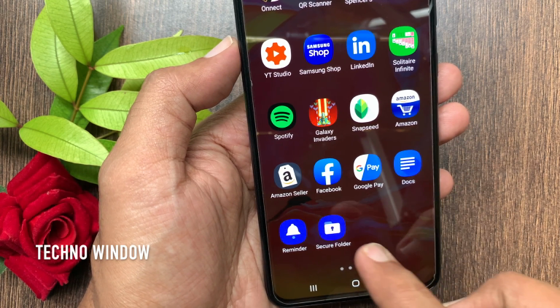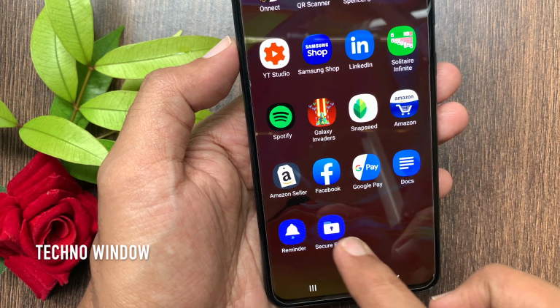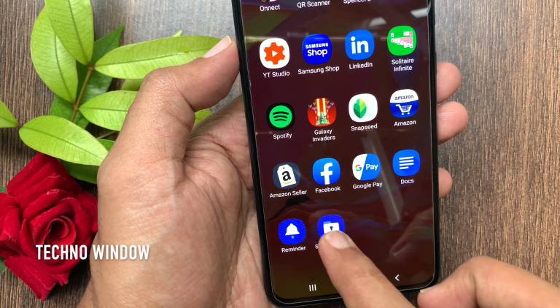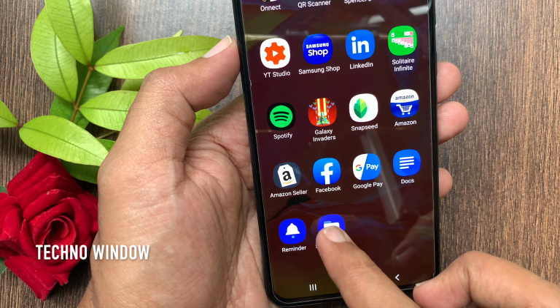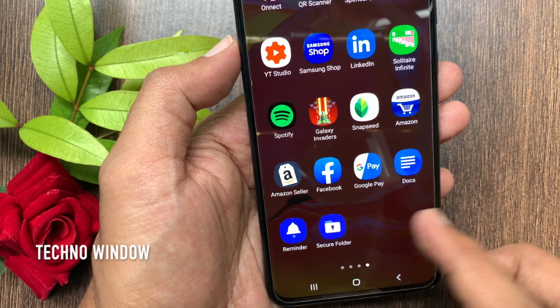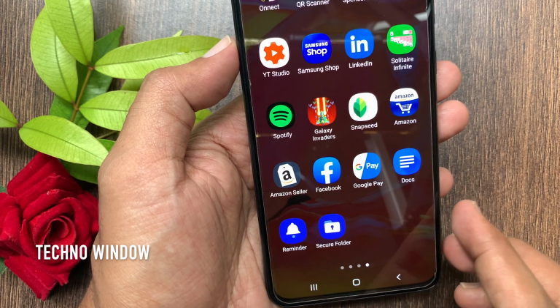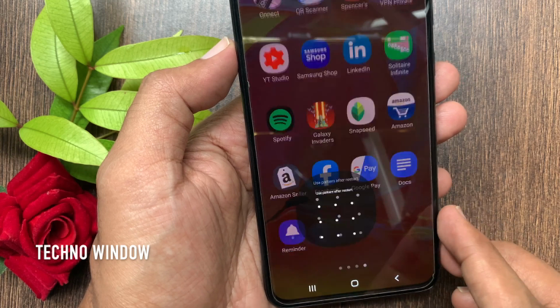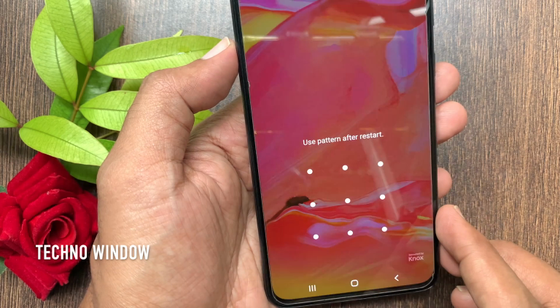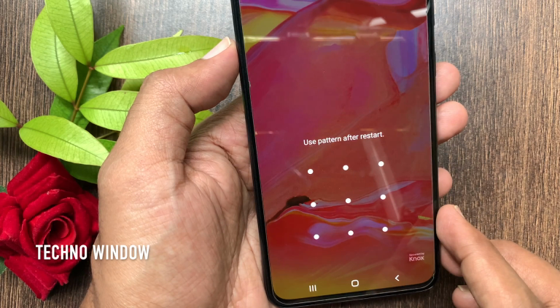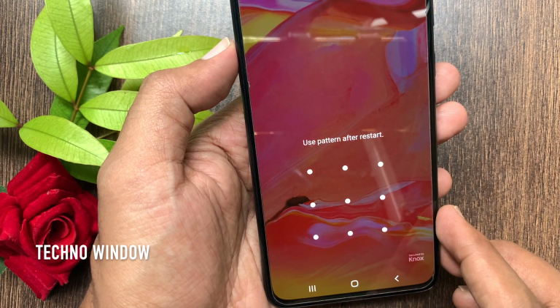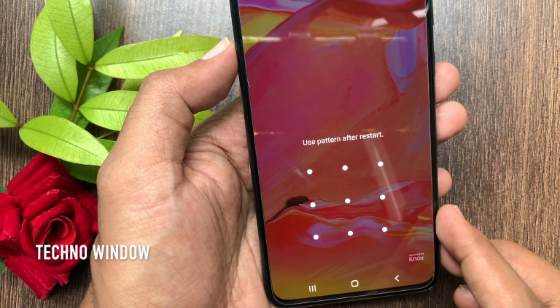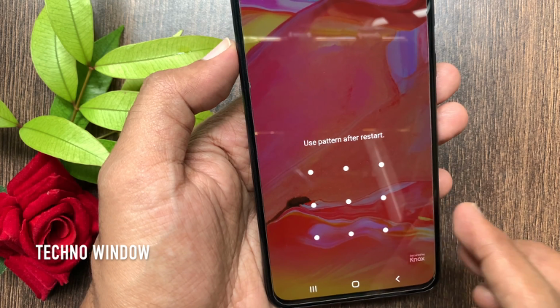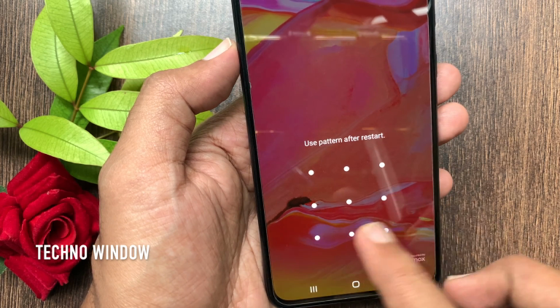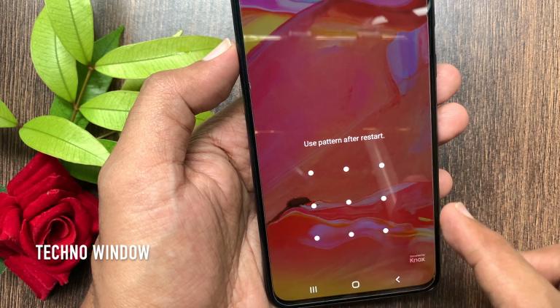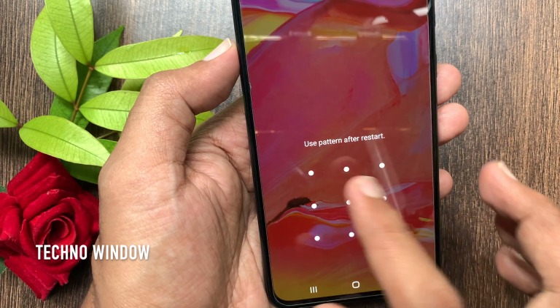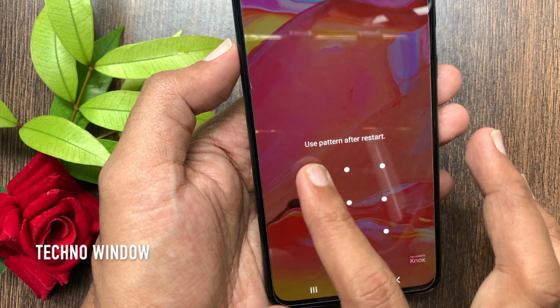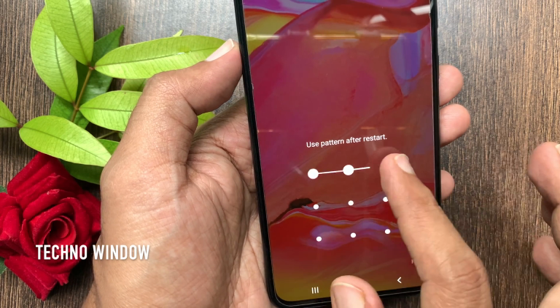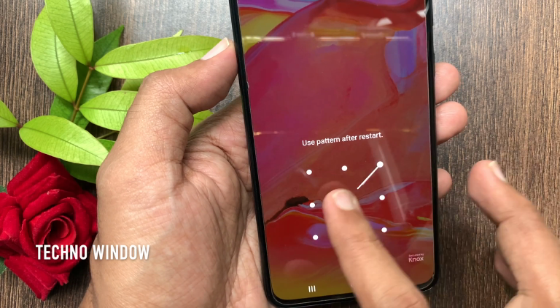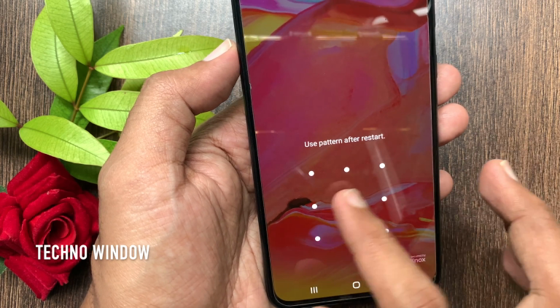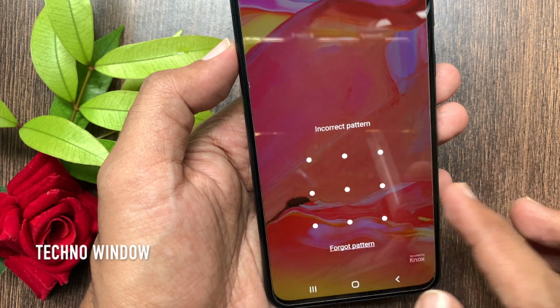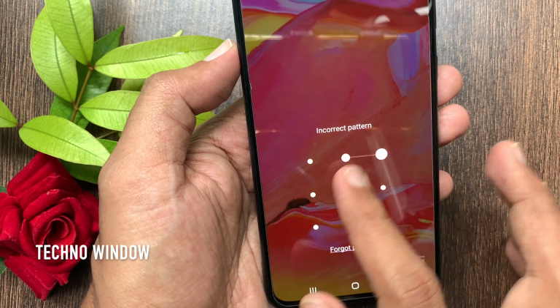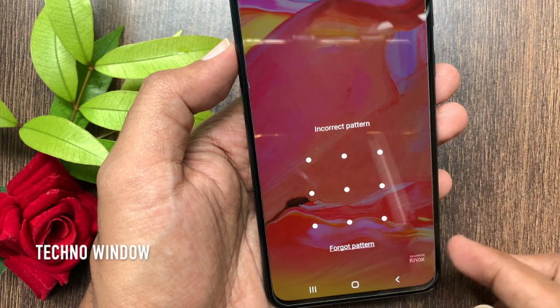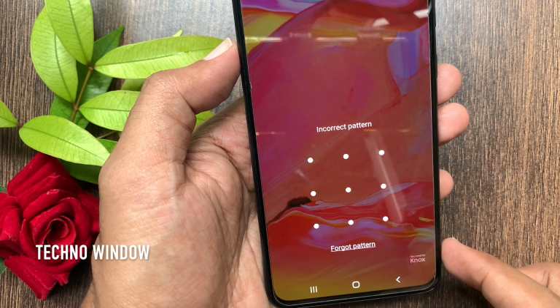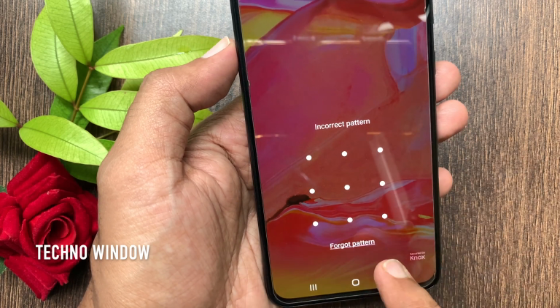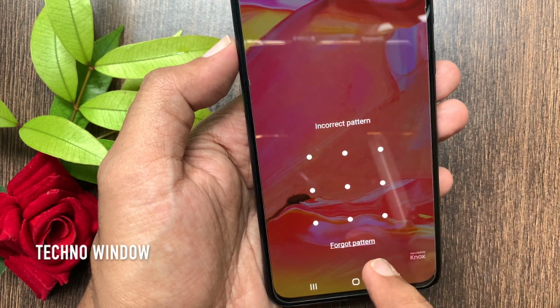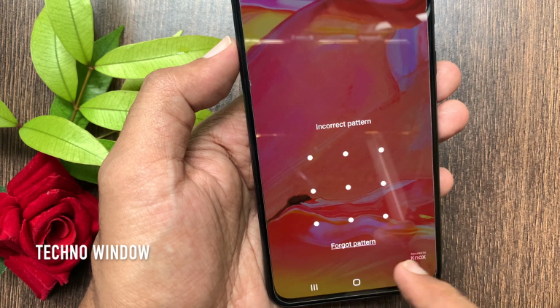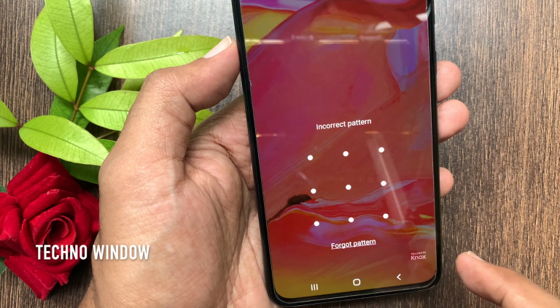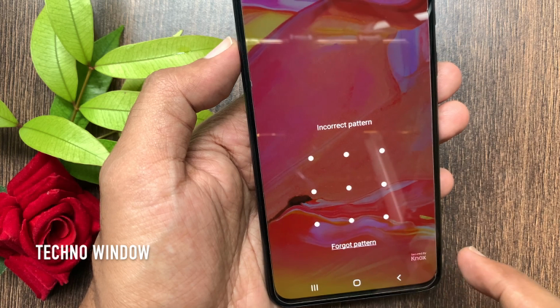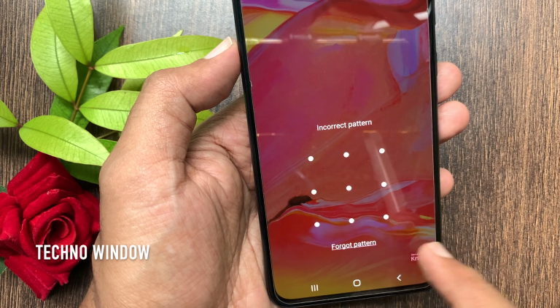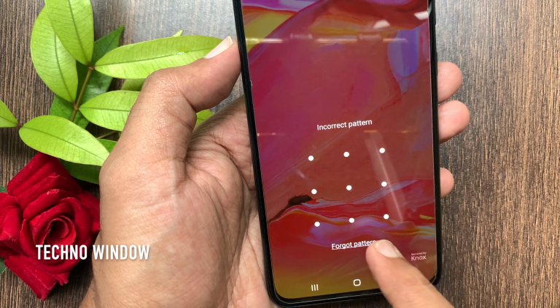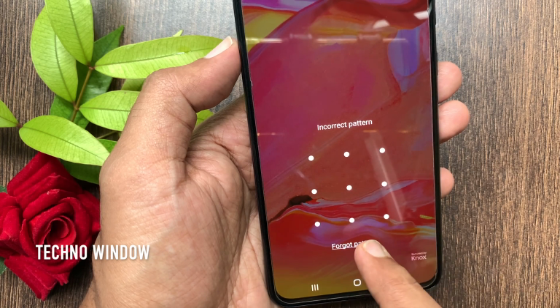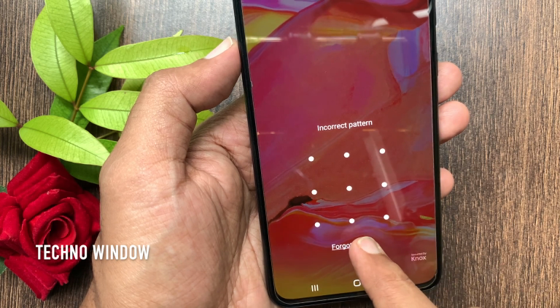First, open secure folder. Try to enter your password, pin, or pattern. If you forgot it, tap 'Forgot Pattern'.